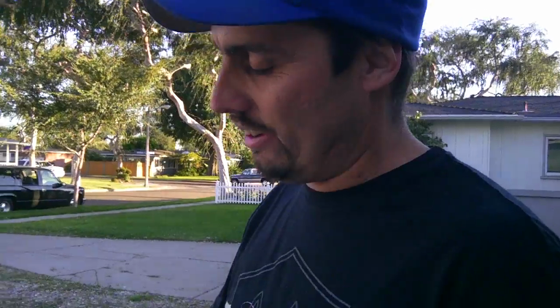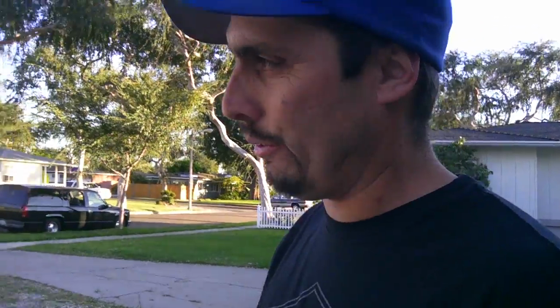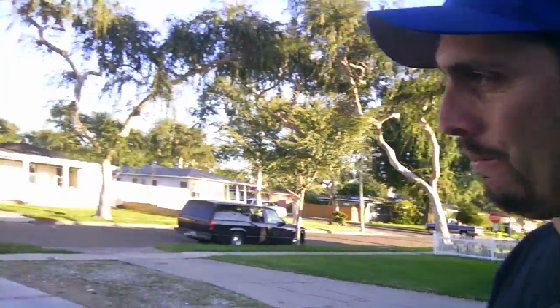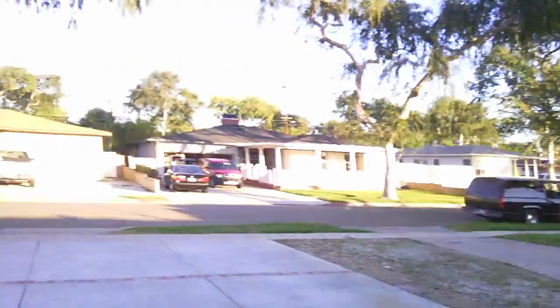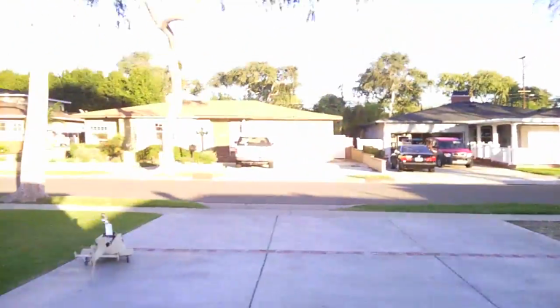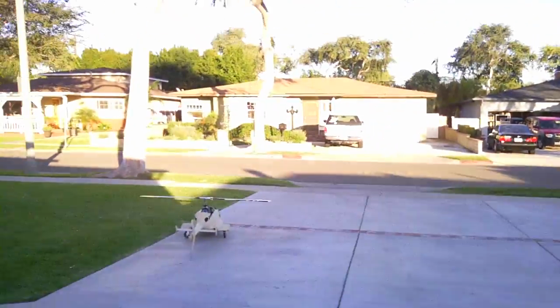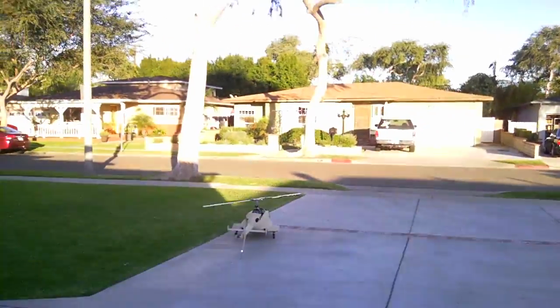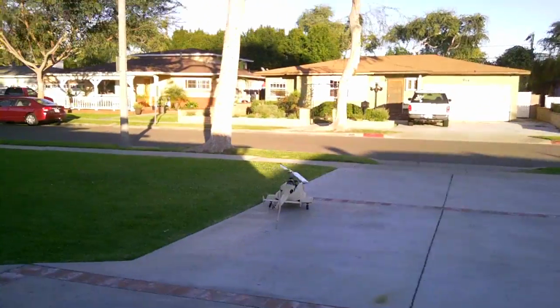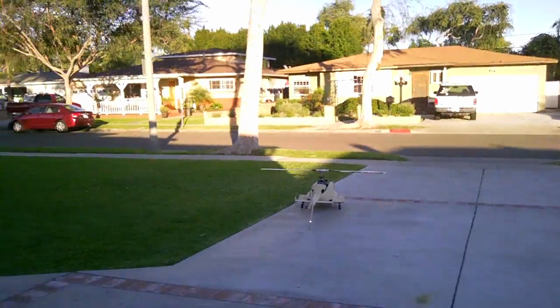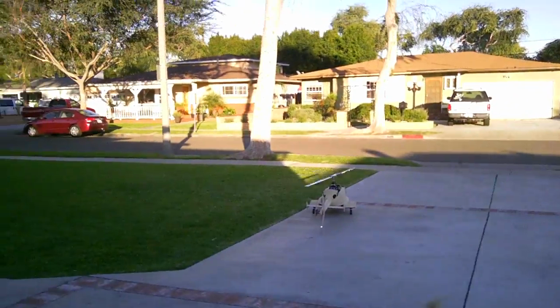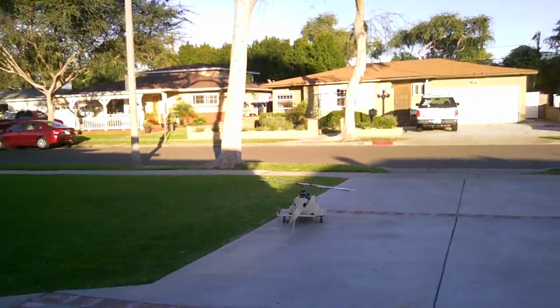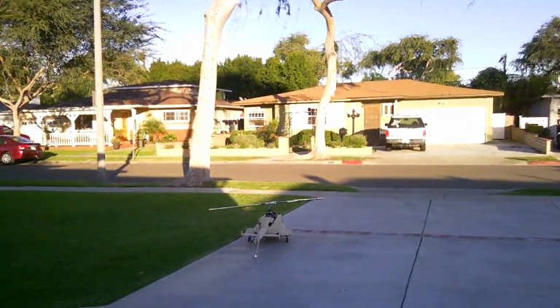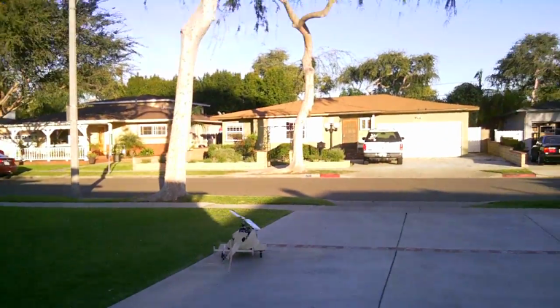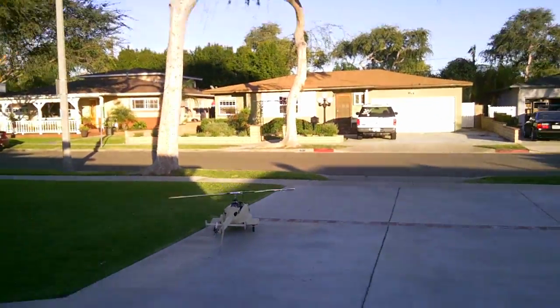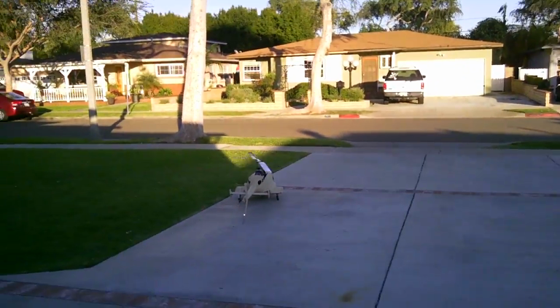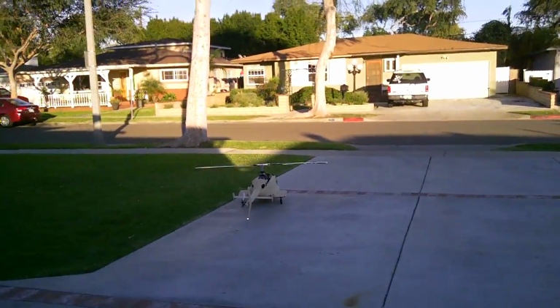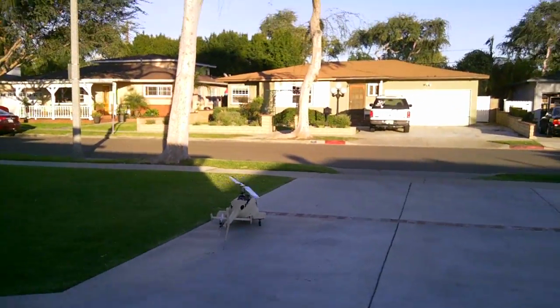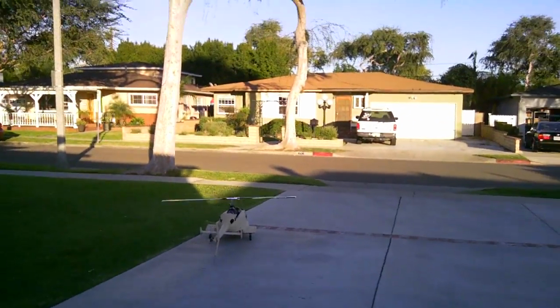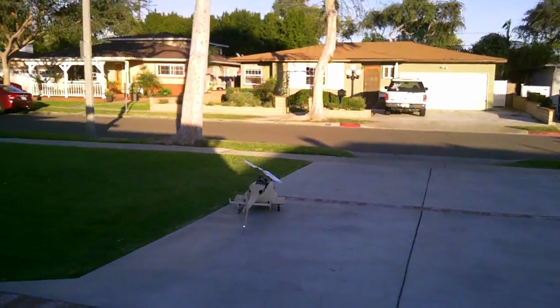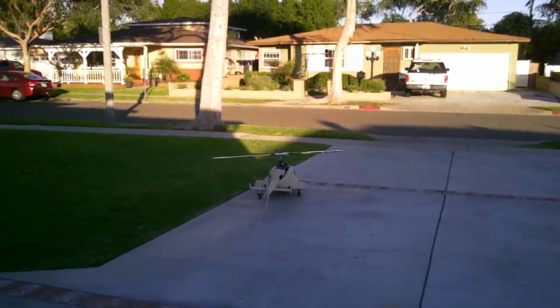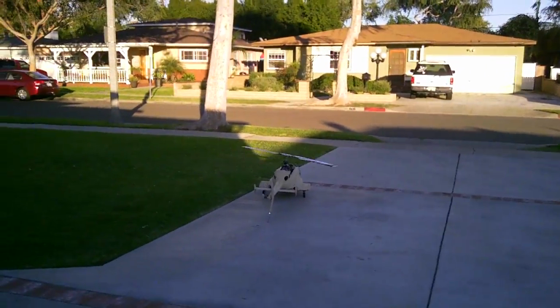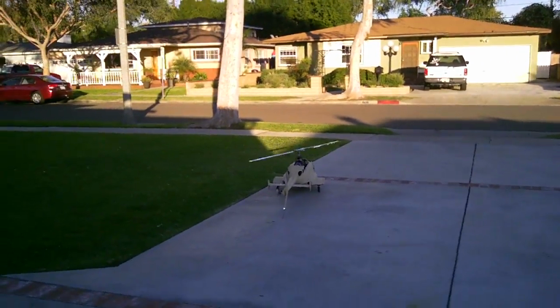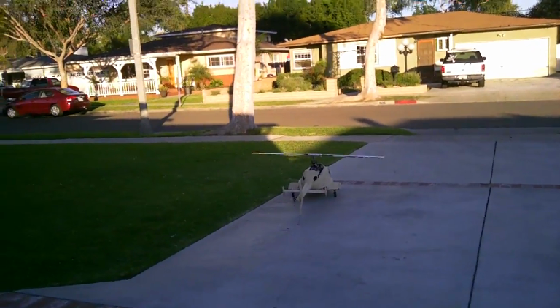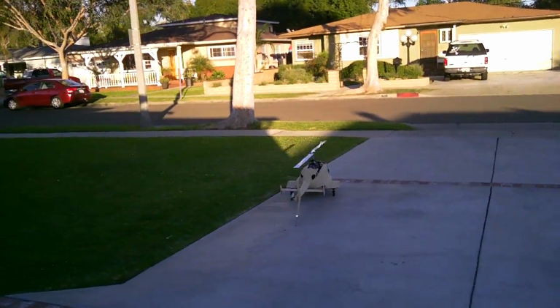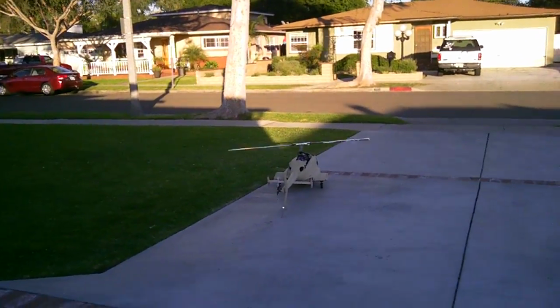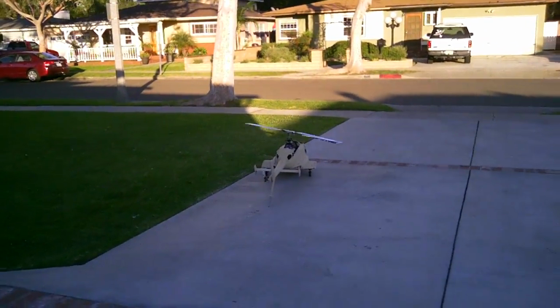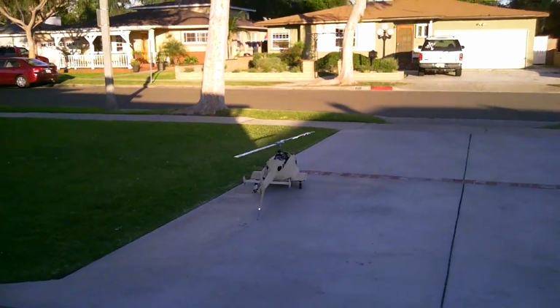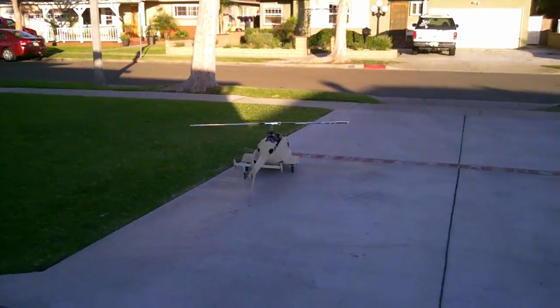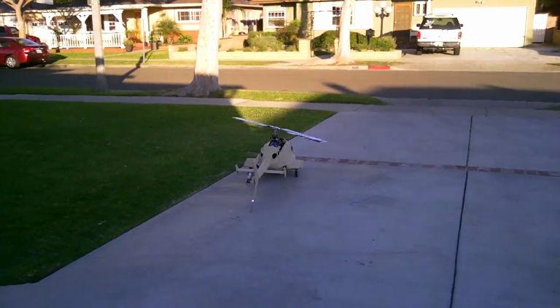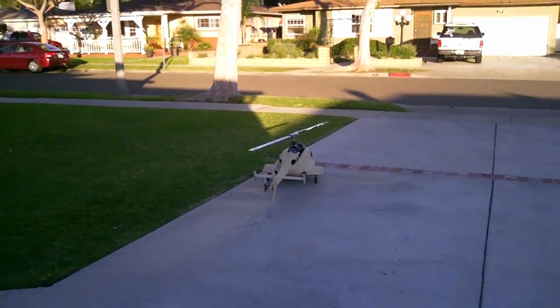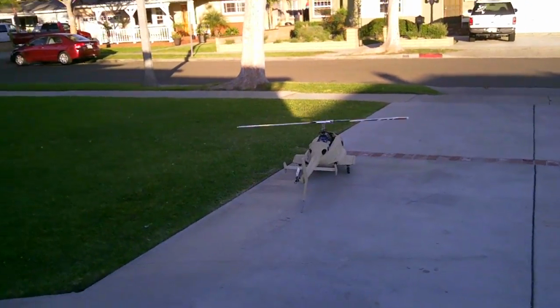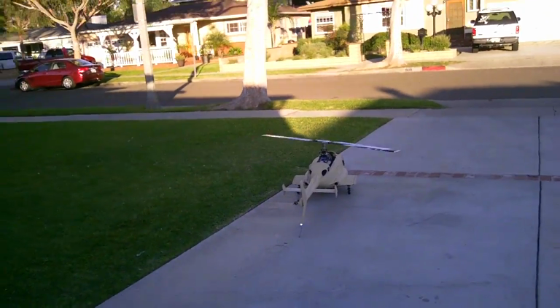All right, well that's the first hover of the Airwolf. Thanks for watching Dennis RC.